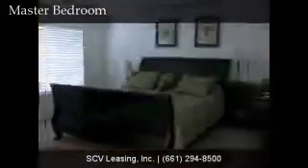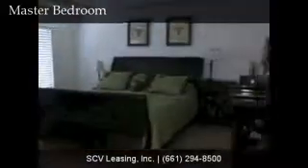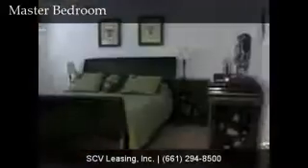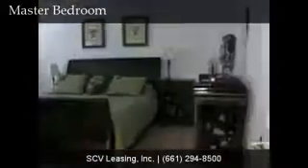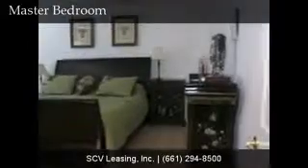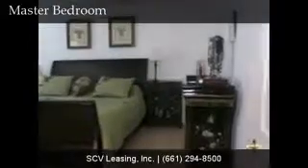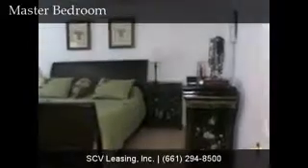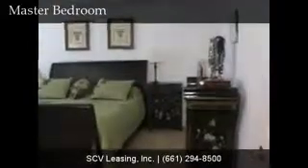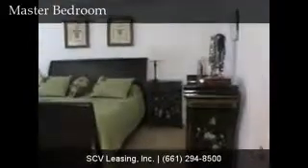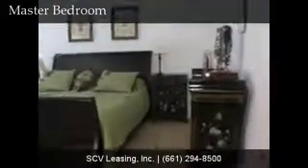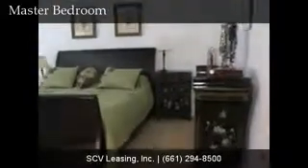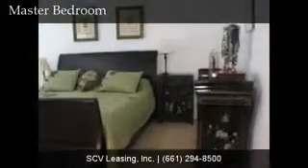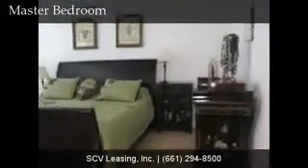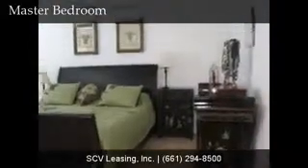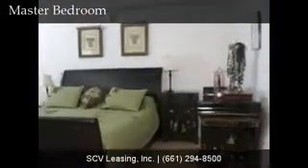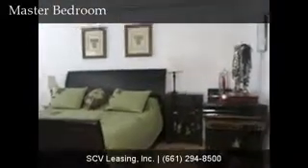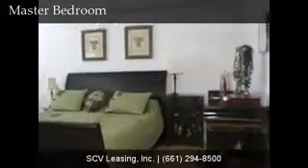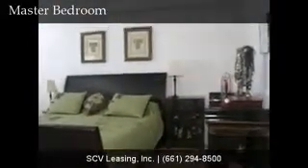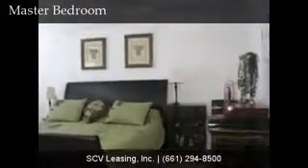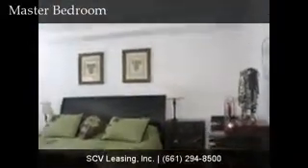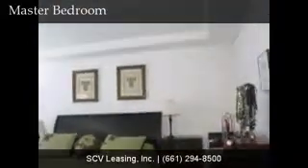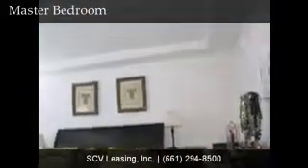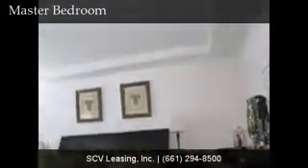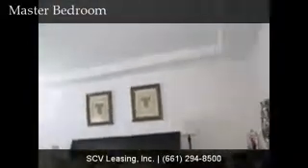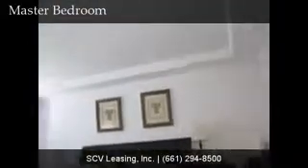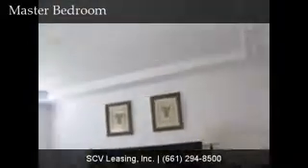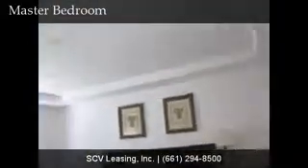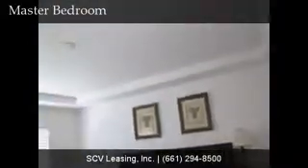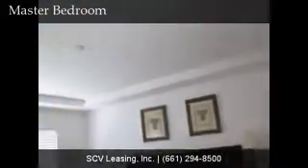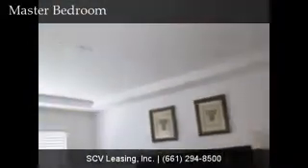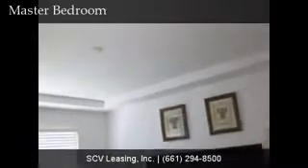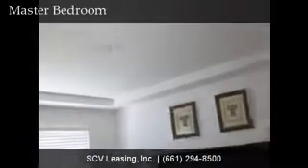The large master bedroom features carpeted flooring, neutral colored paint, and lots of light from the windows.